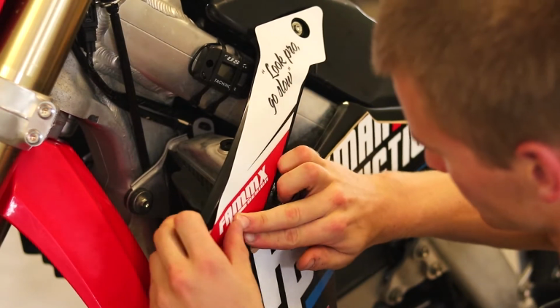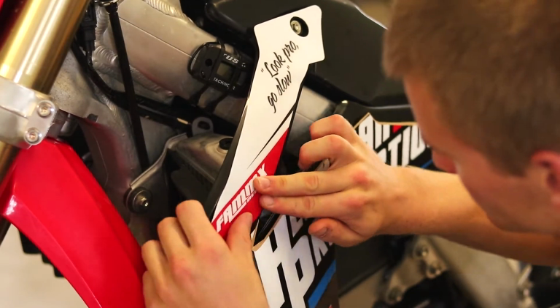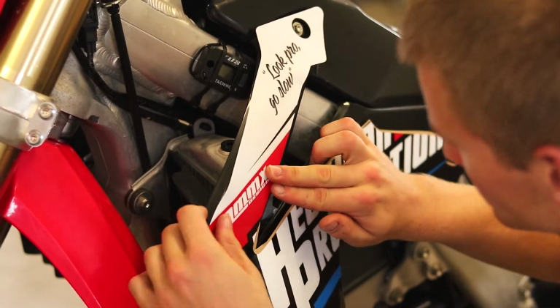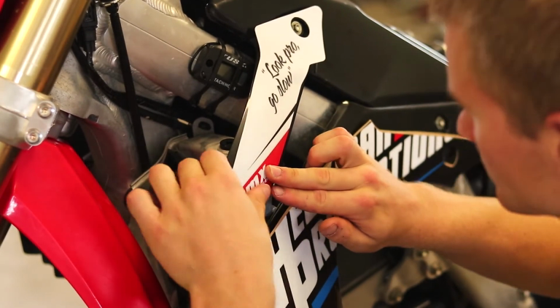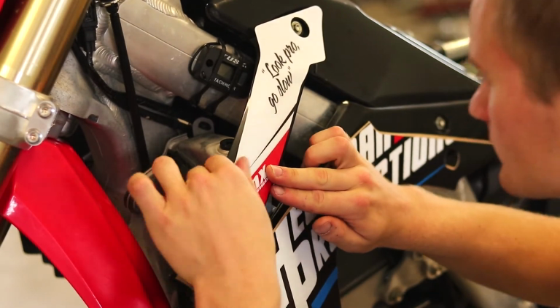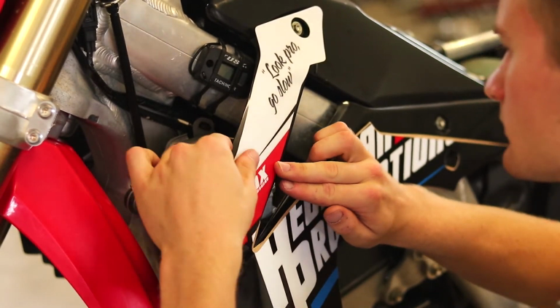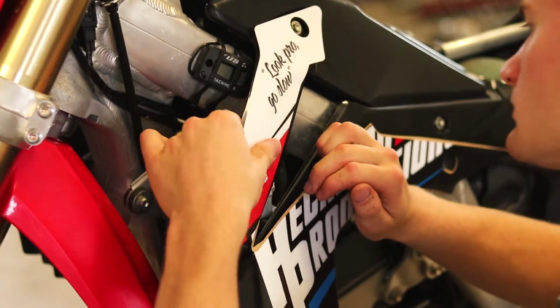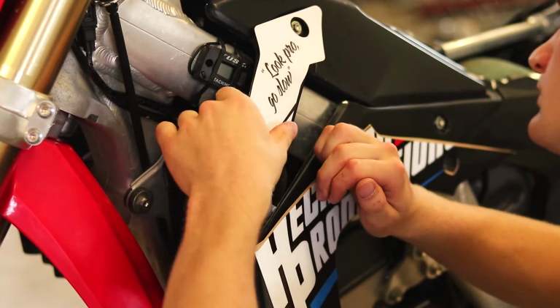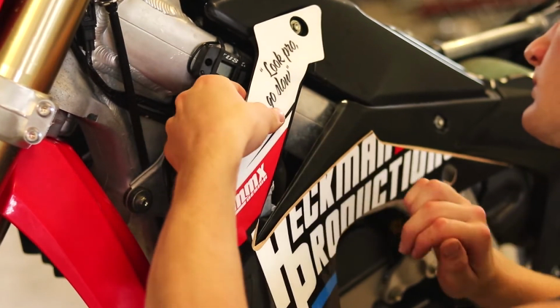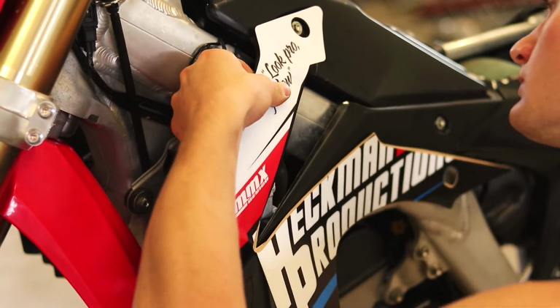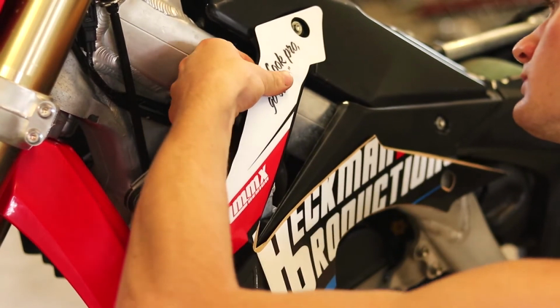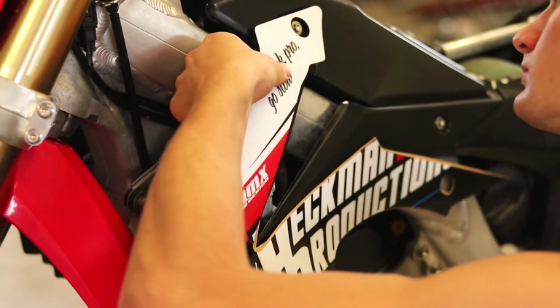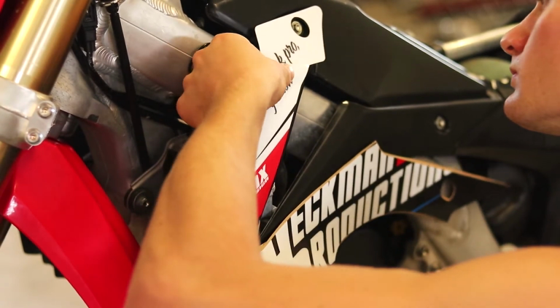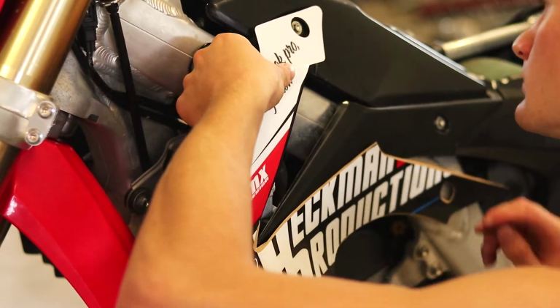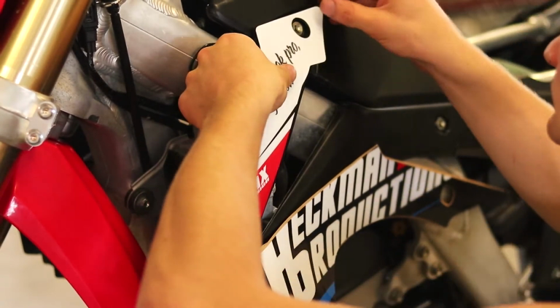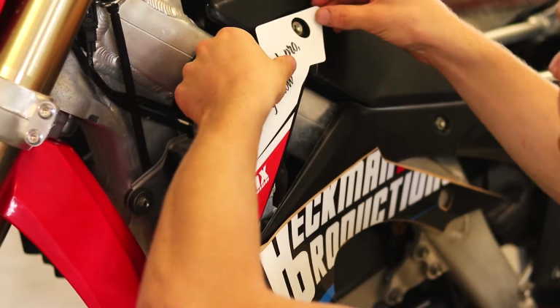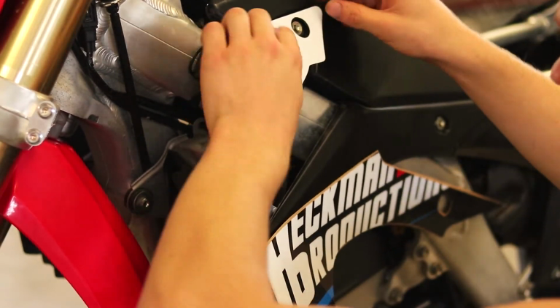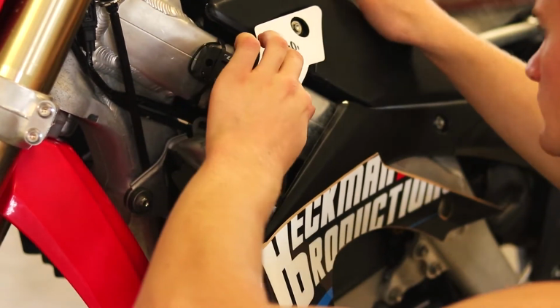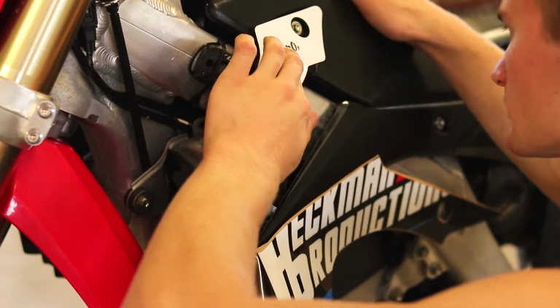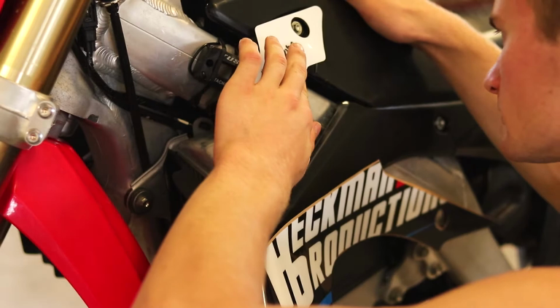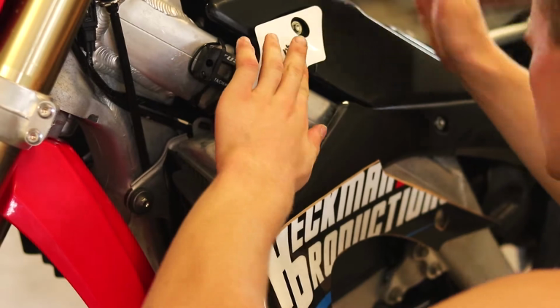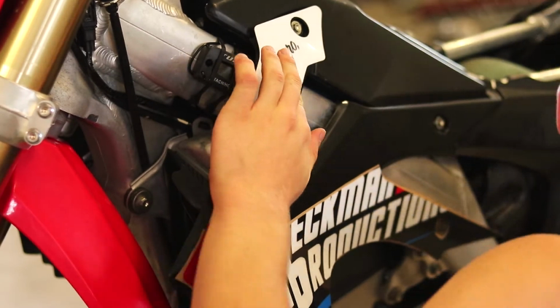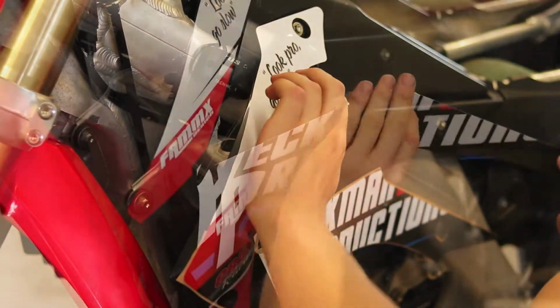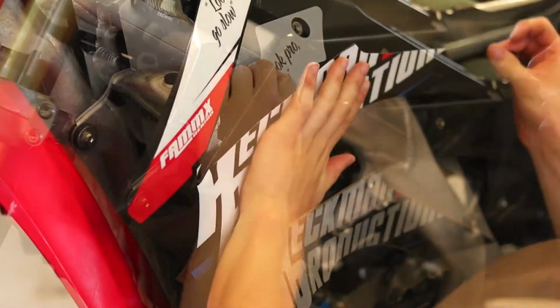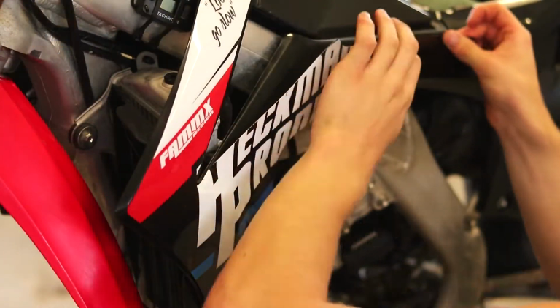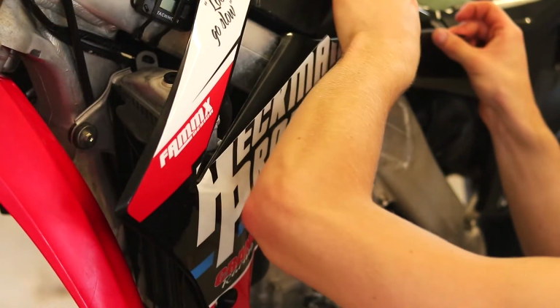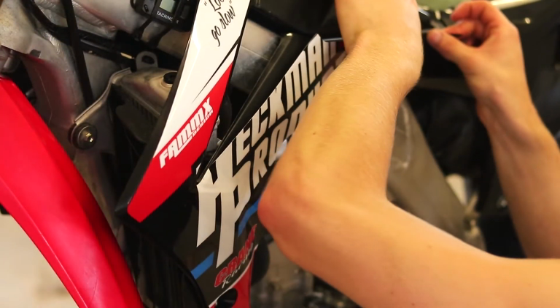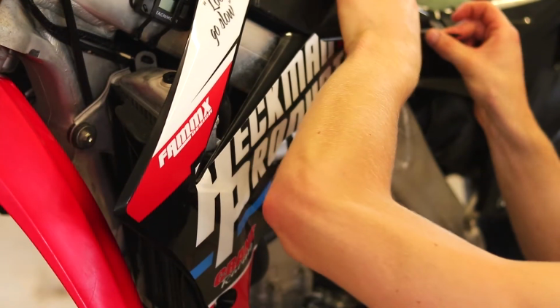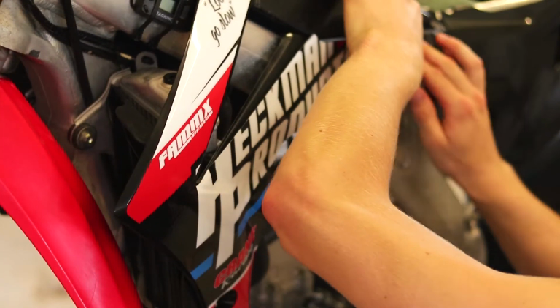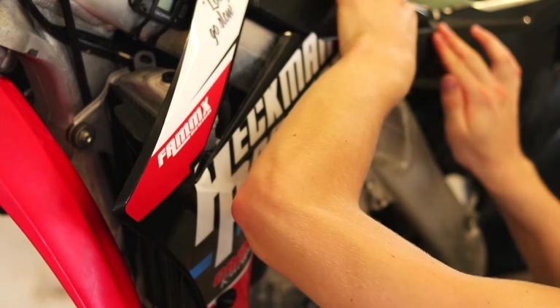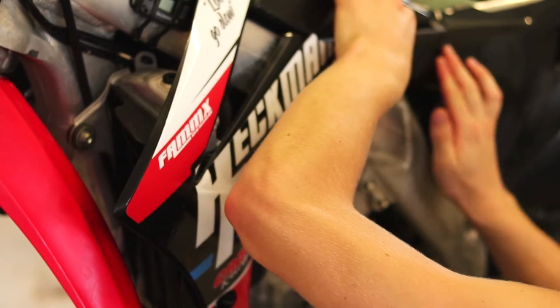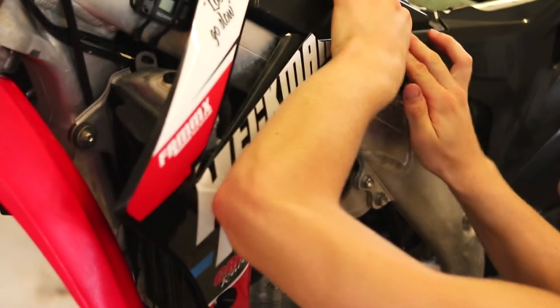As far as the shroud goes, I like to start at the top and line up the cut-out hole for the bolt, then work my way down.